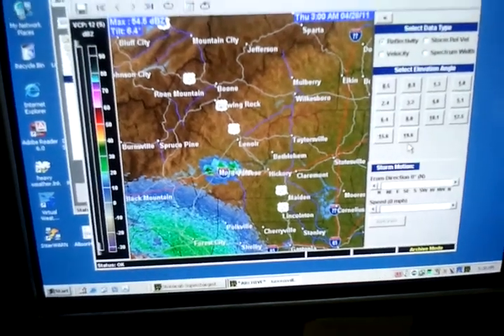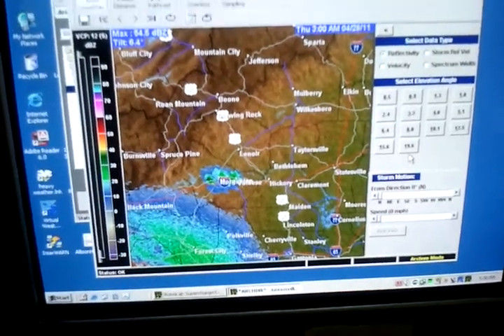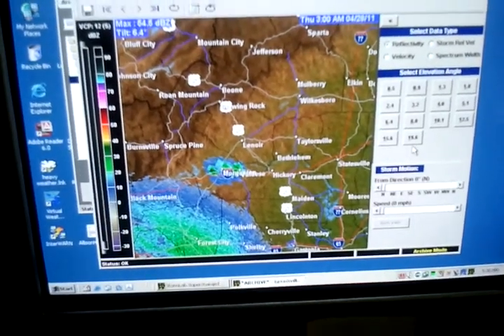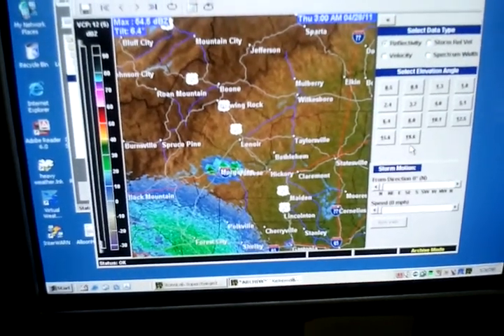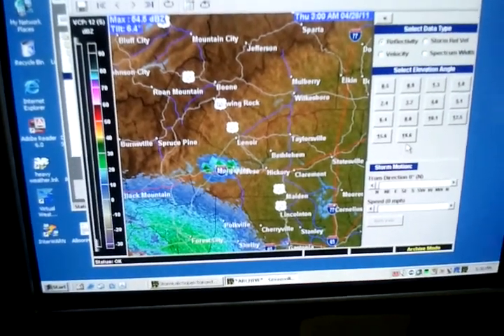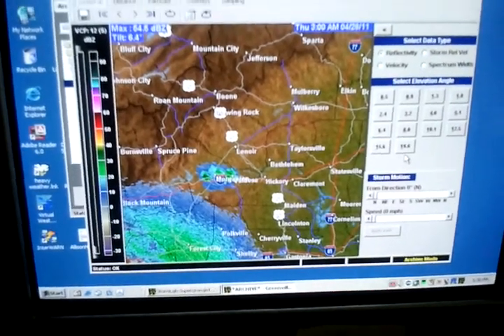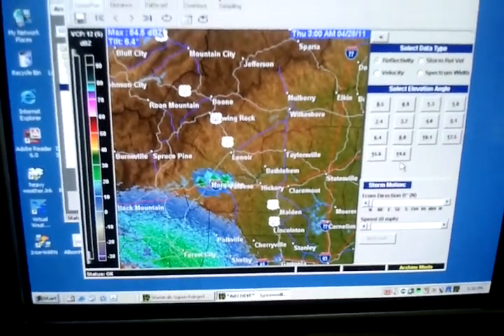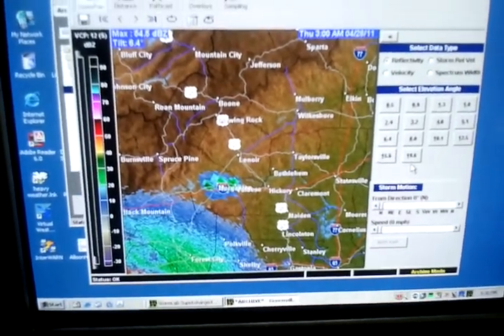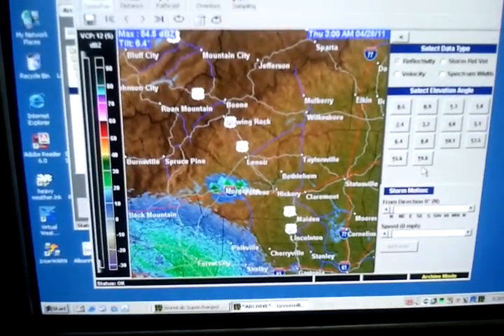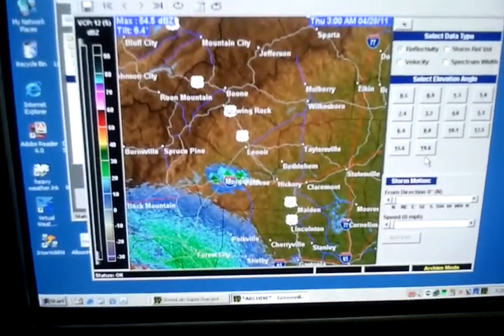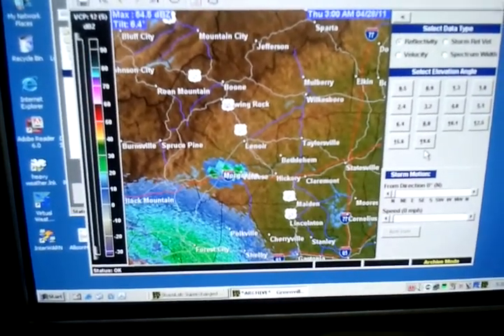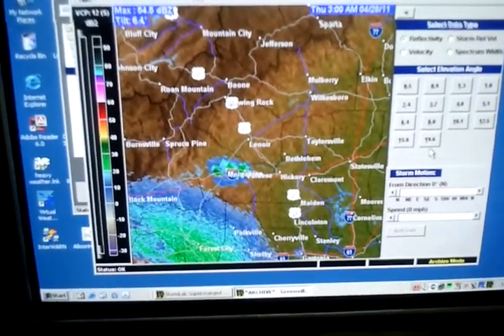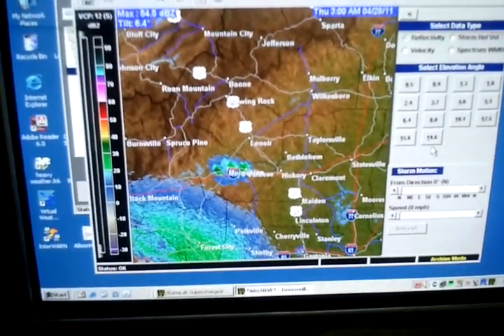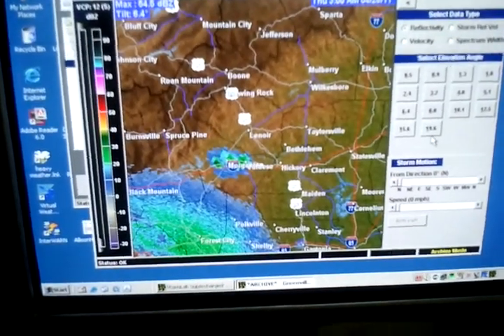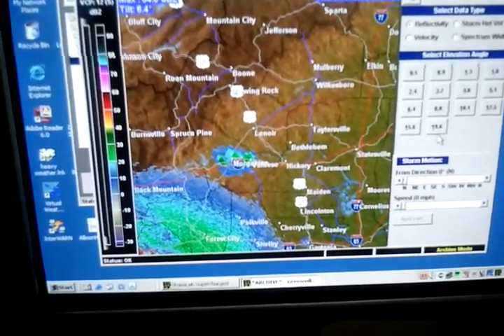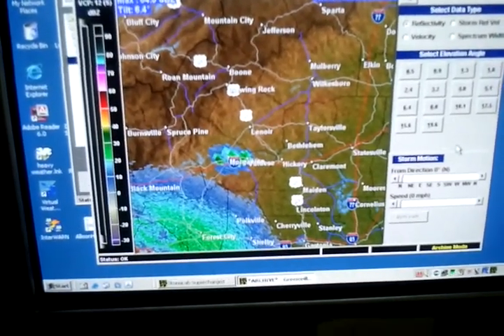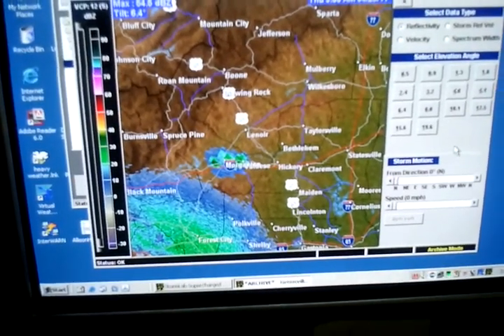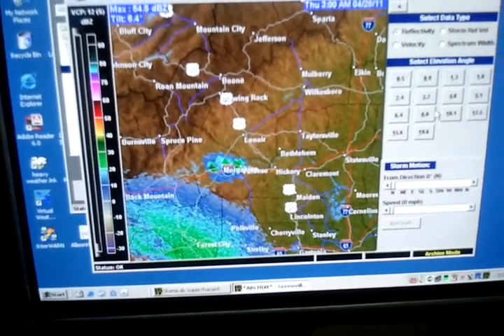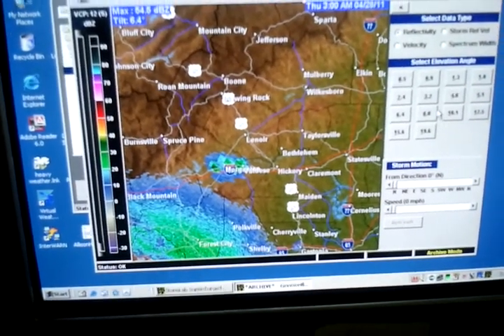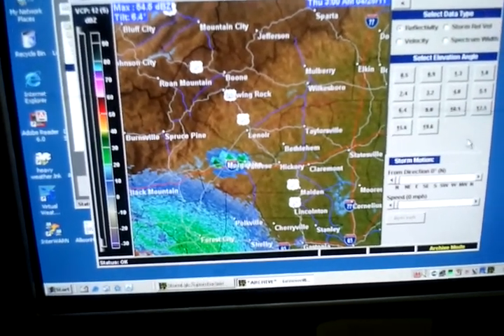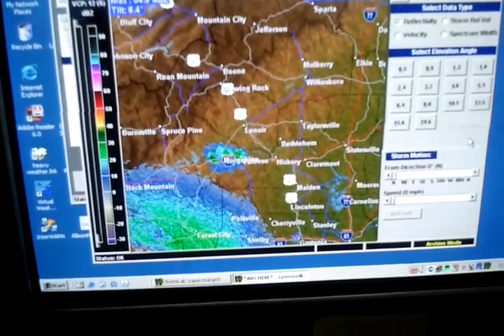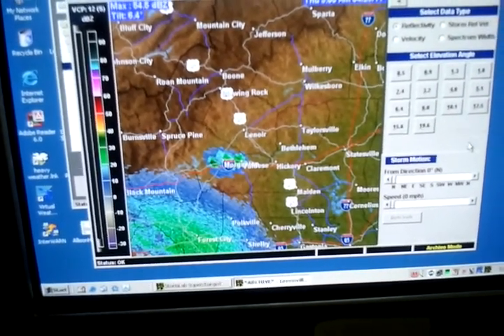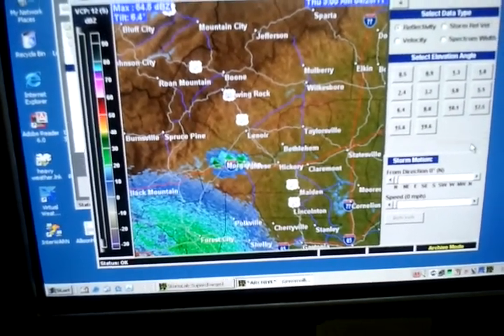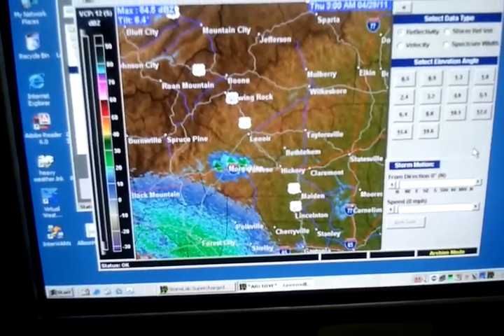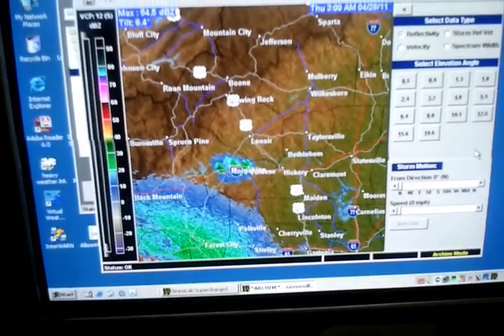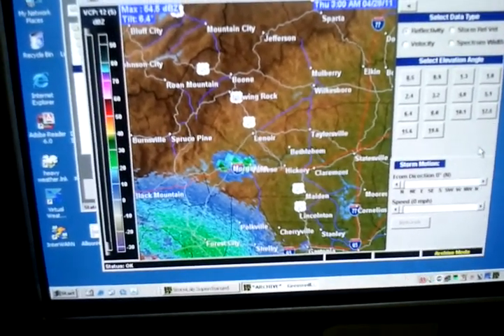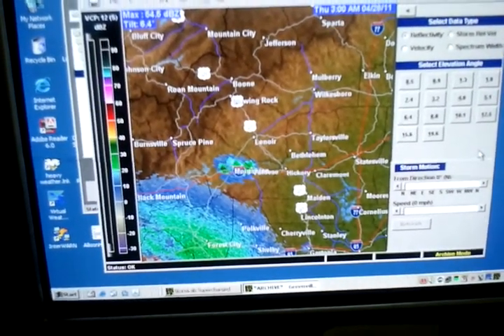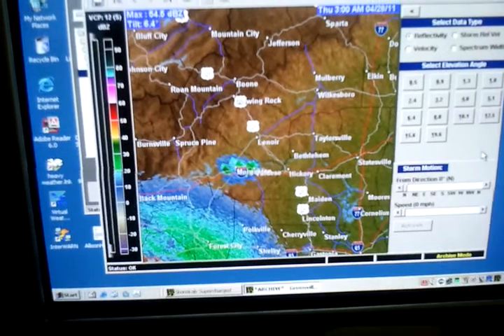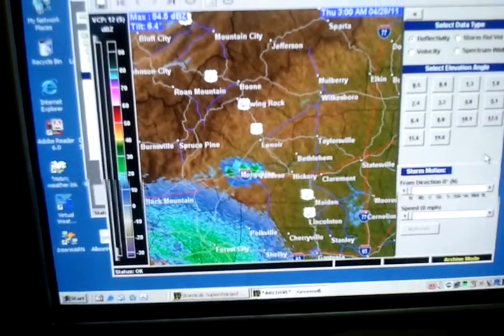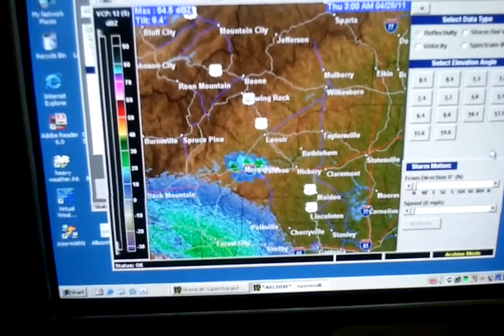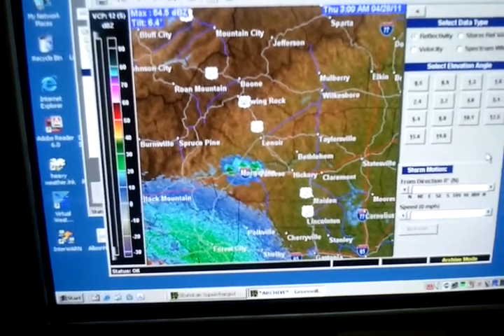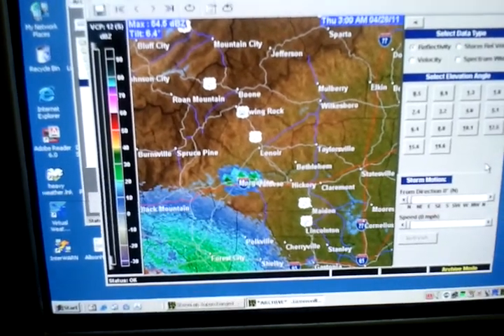I'm going to show a little bit about the tornado that woke me up this morning, about 3 in the morning.